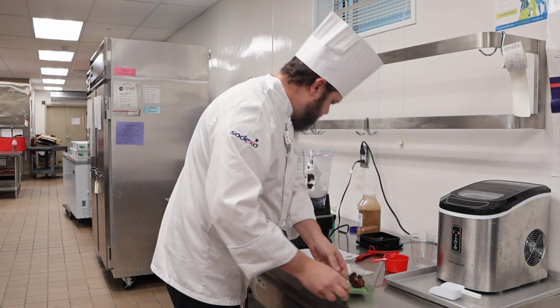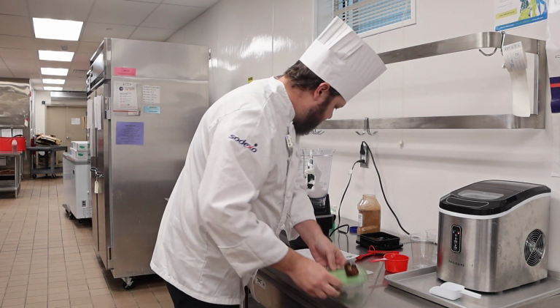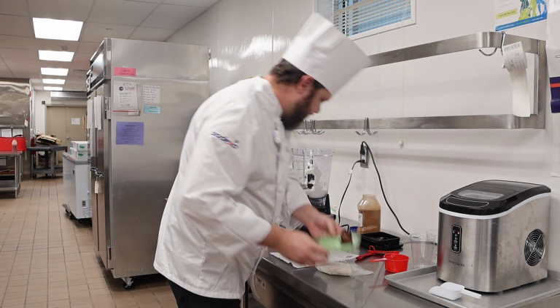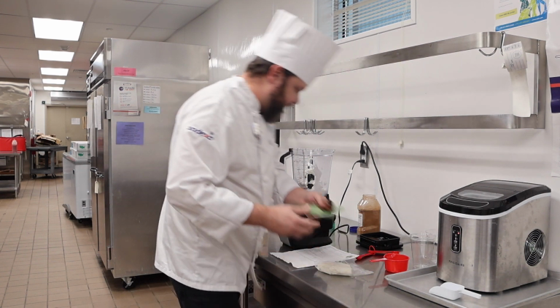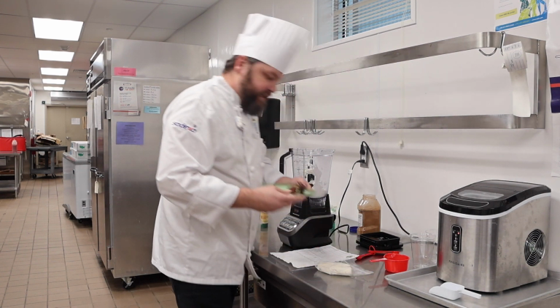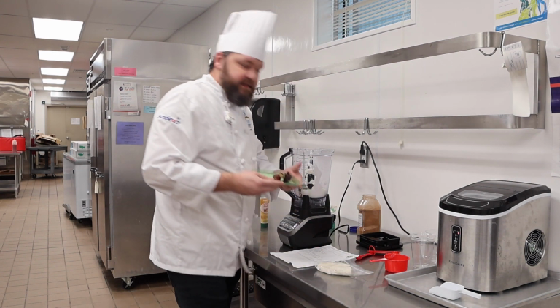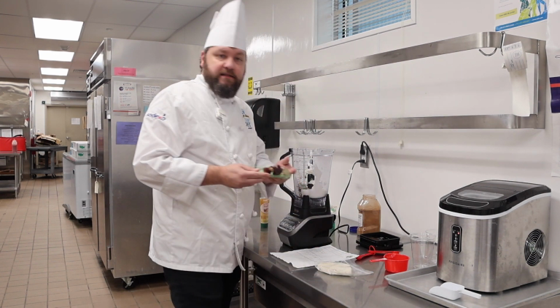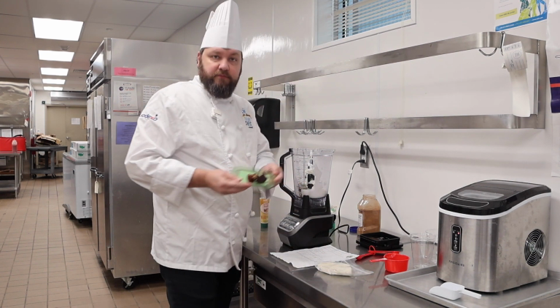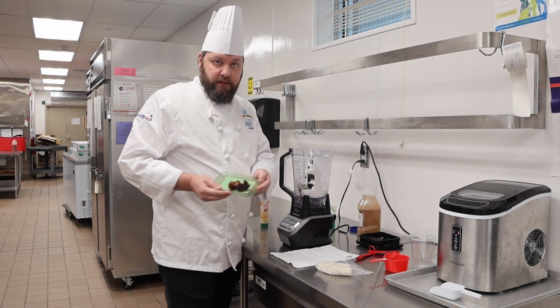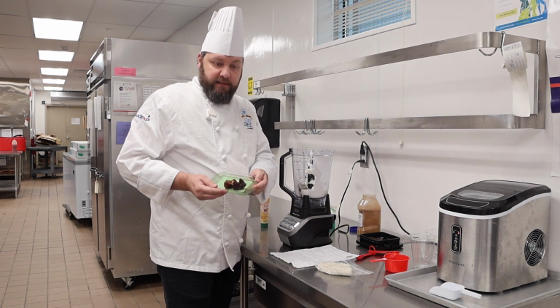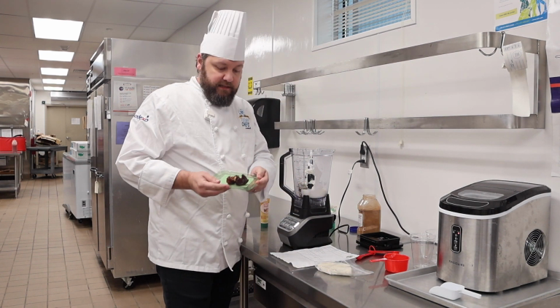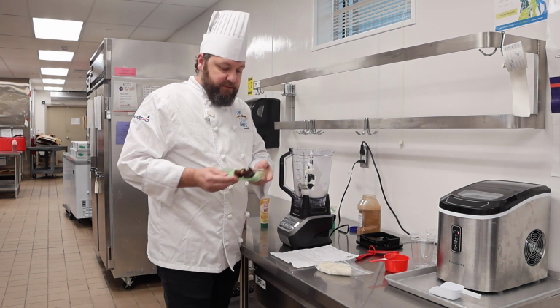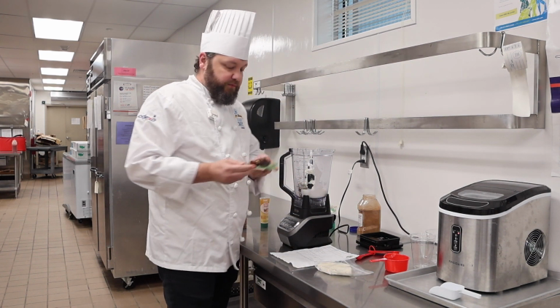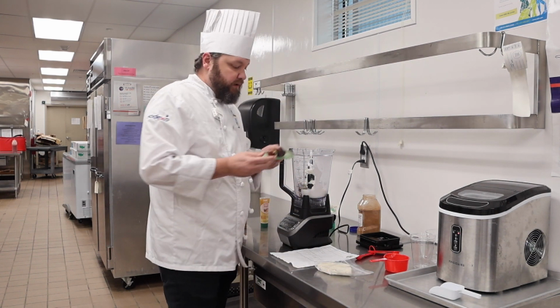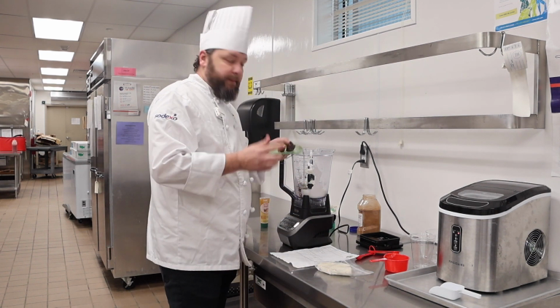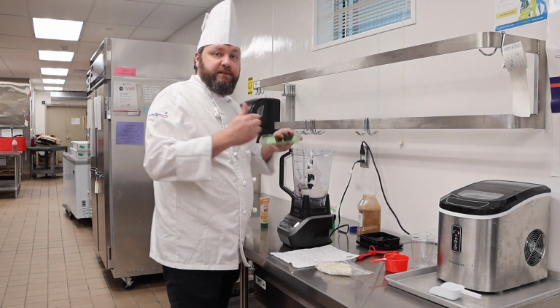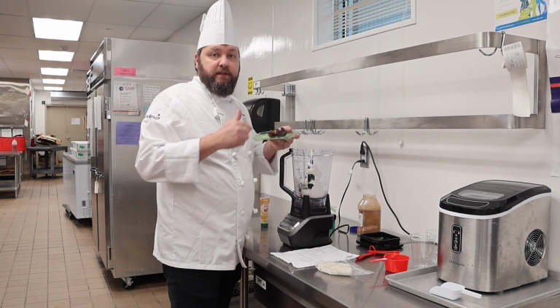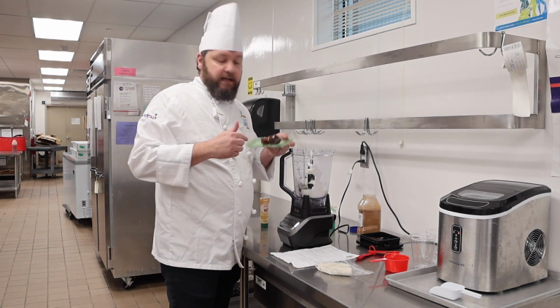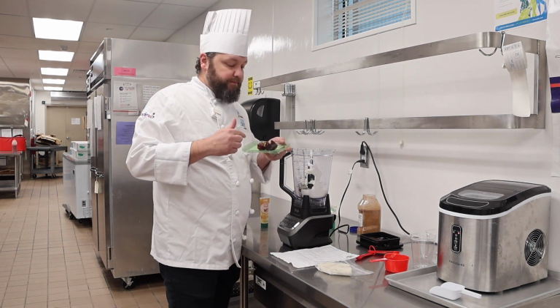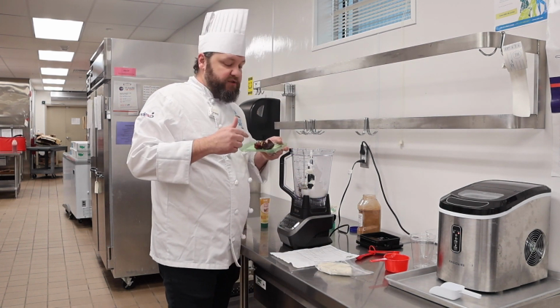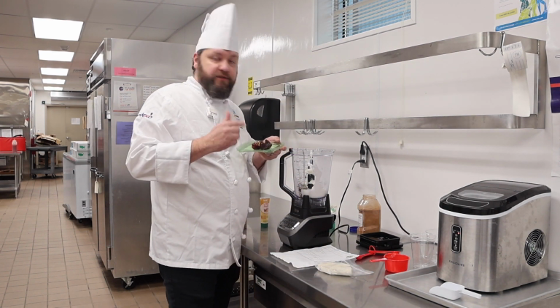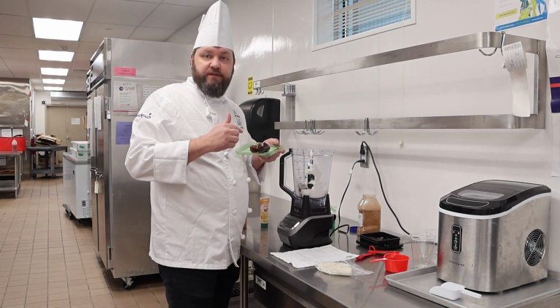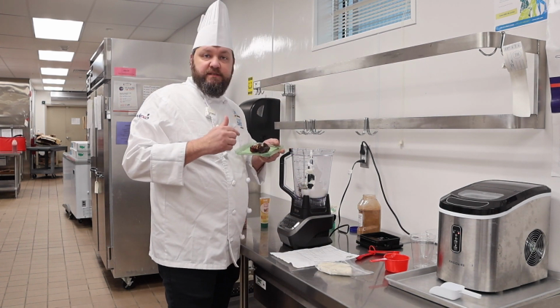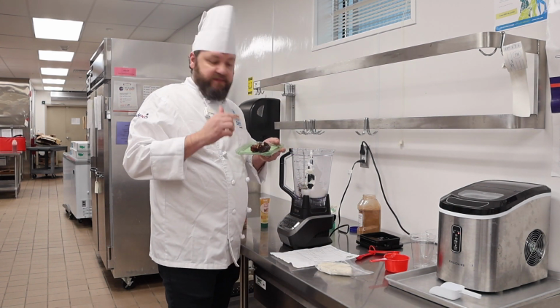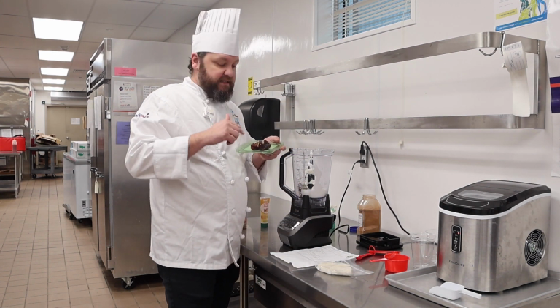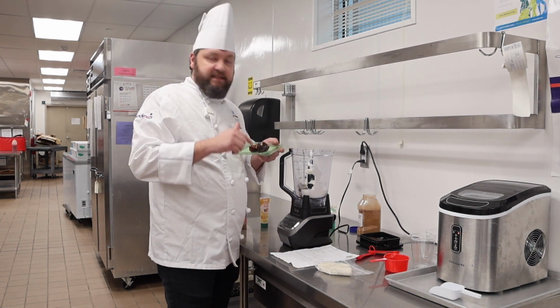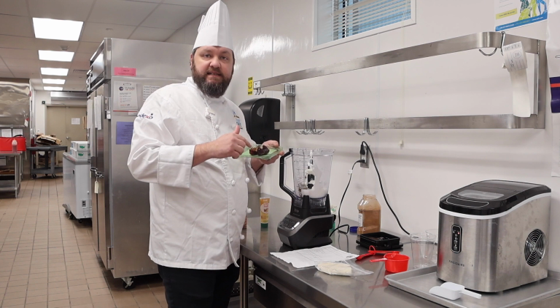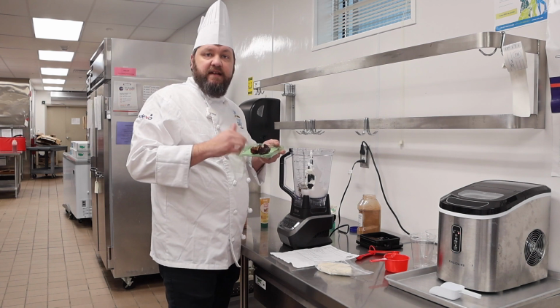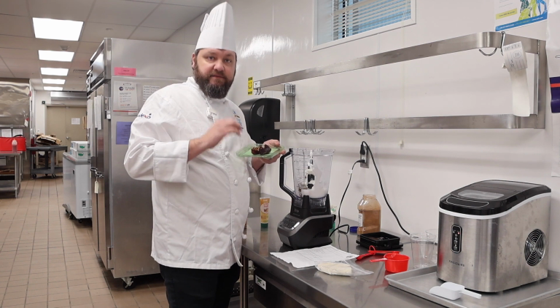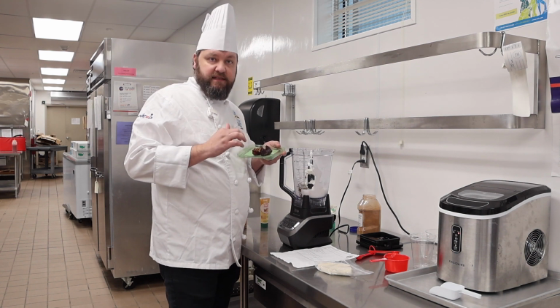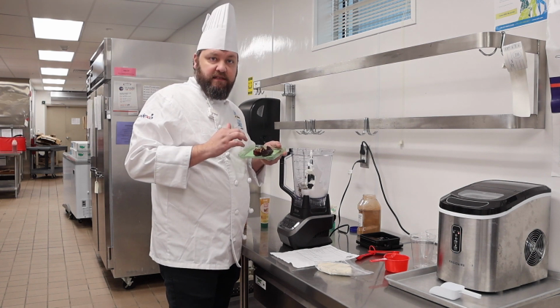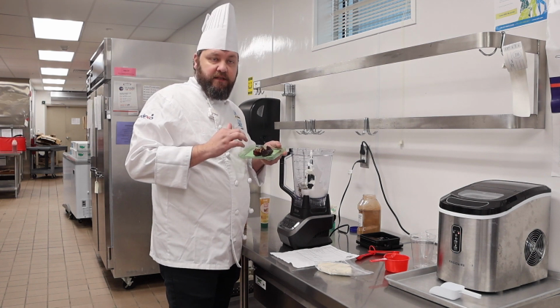Our lovely dates. Make sure you take the seeds out — they have seeds in the middle.